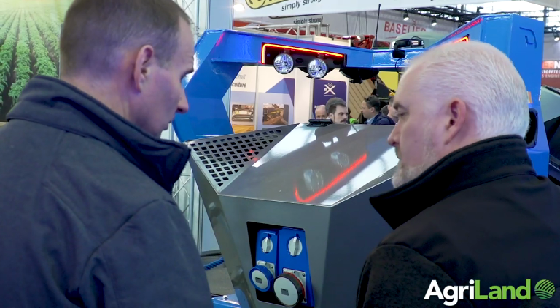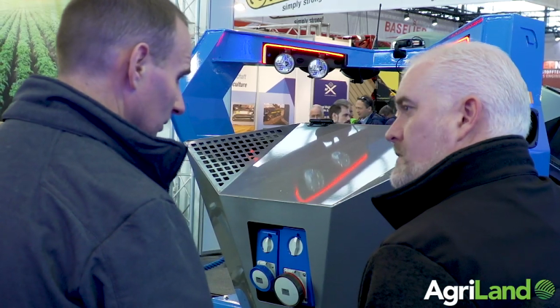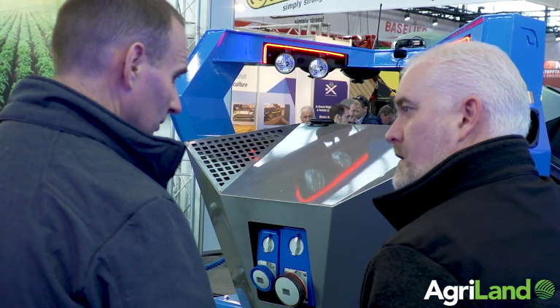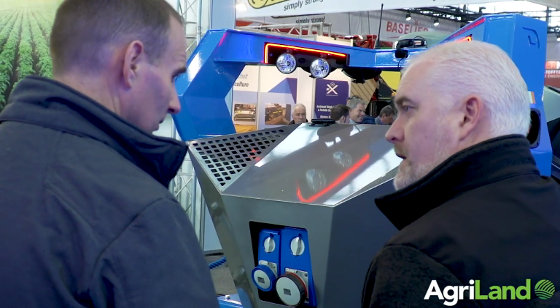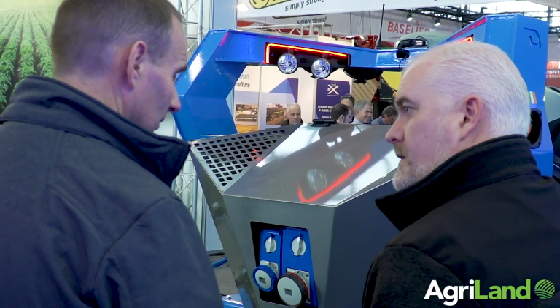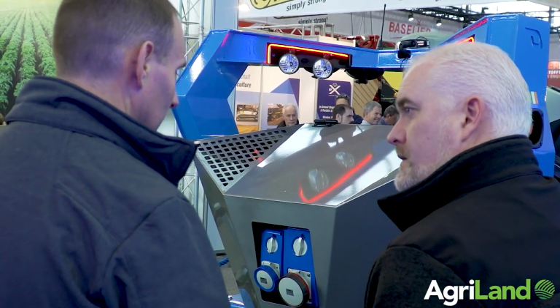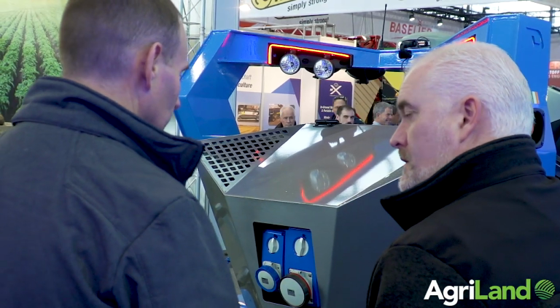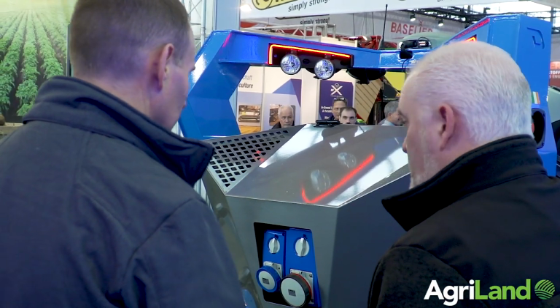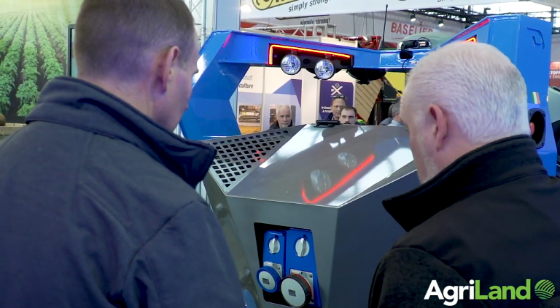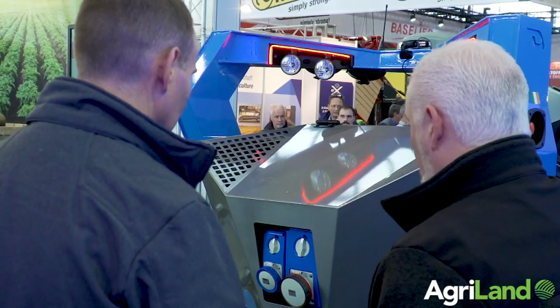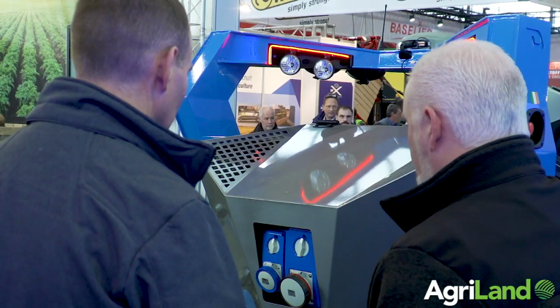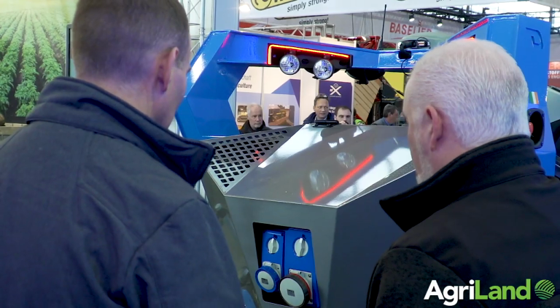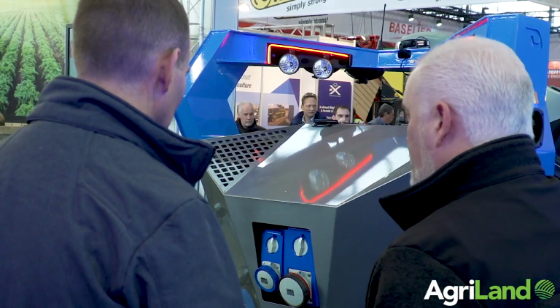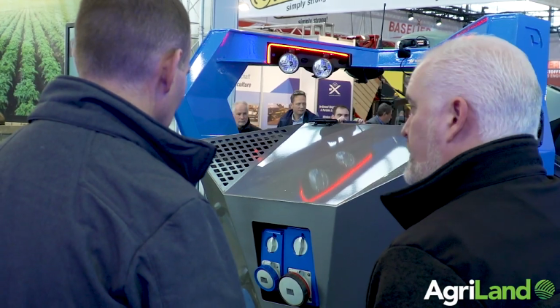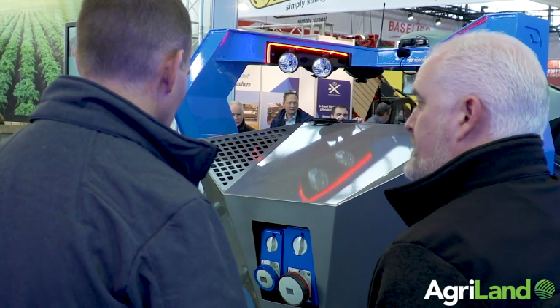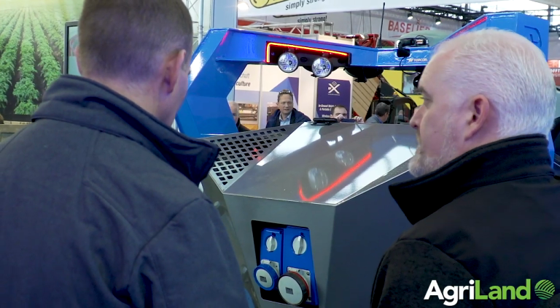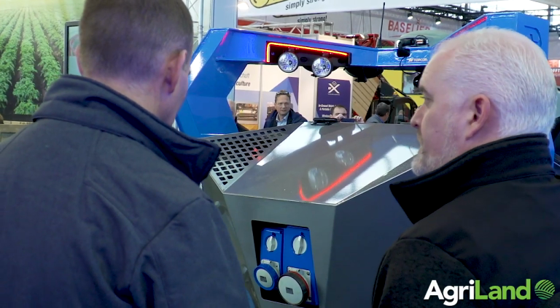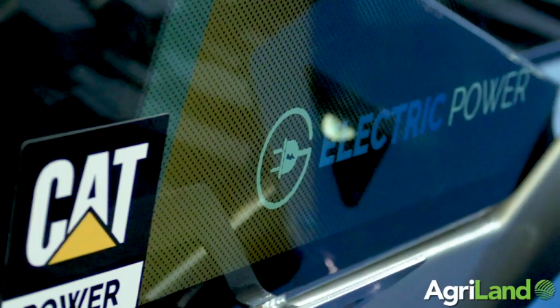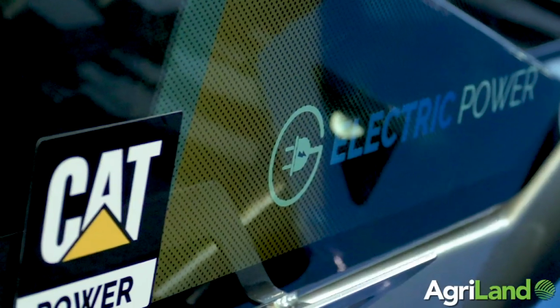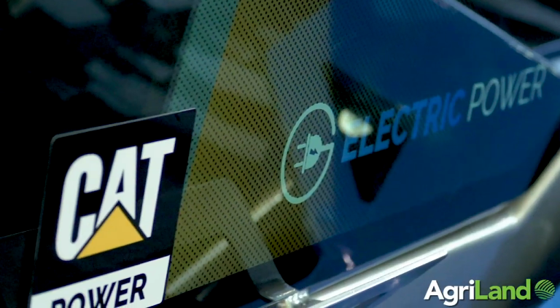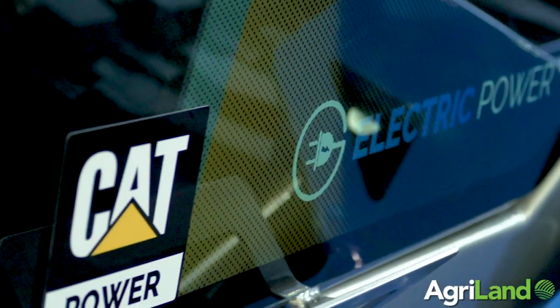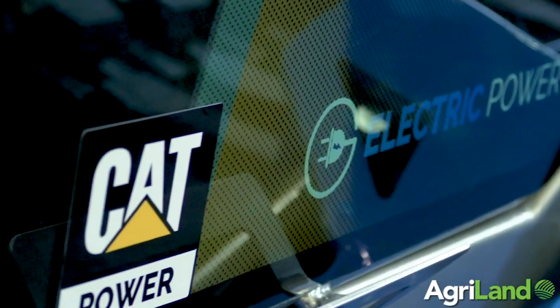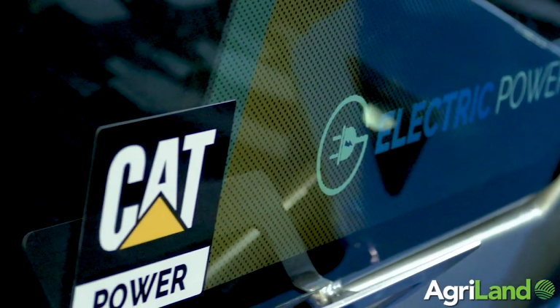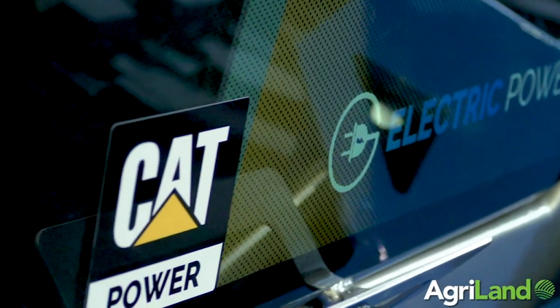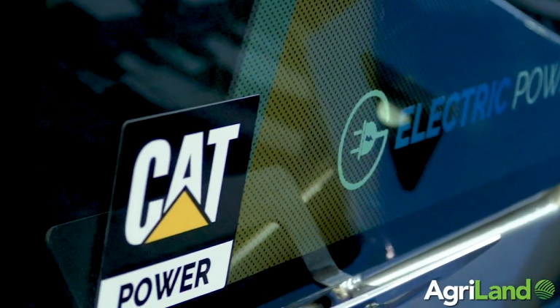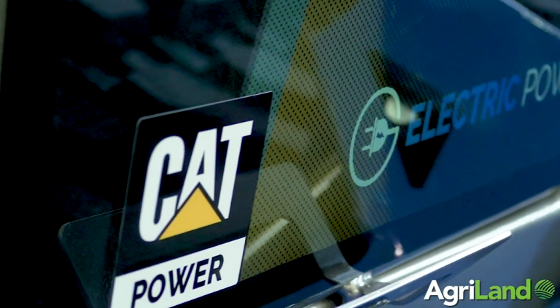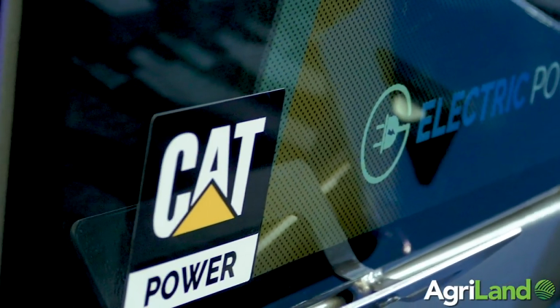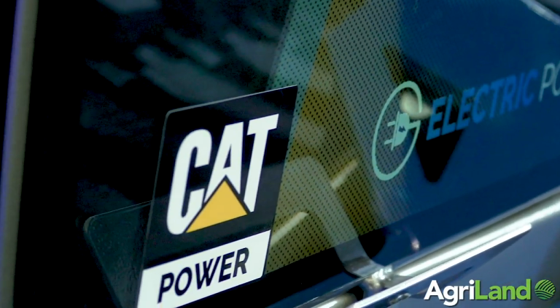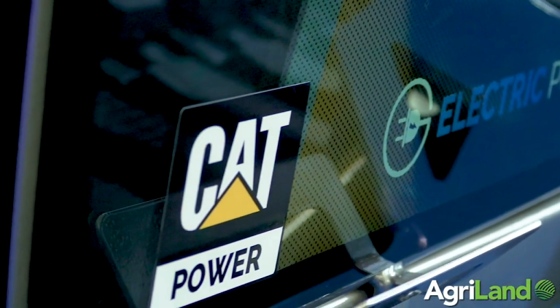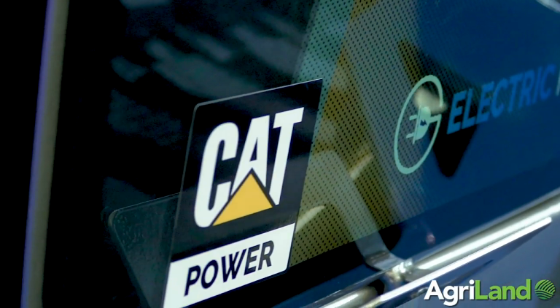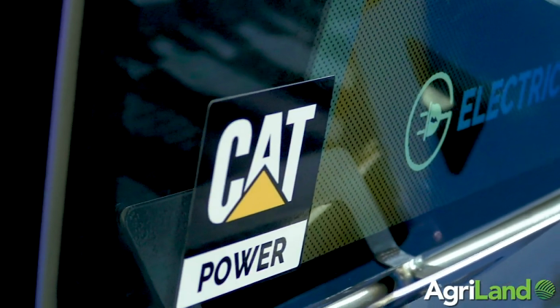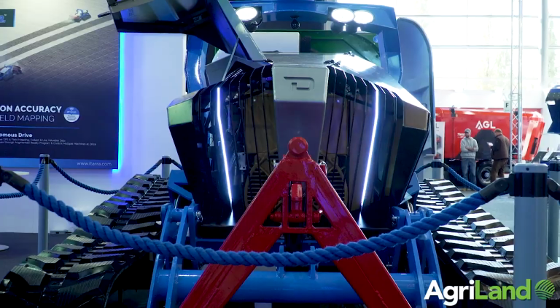It's a diesel-electric tractor. It provides 400 volts of continuous power and it works automatically in the field.